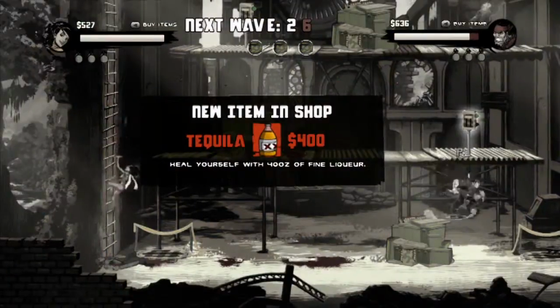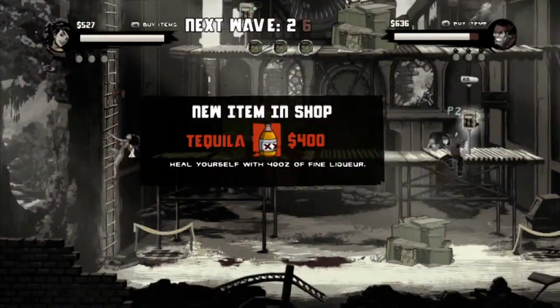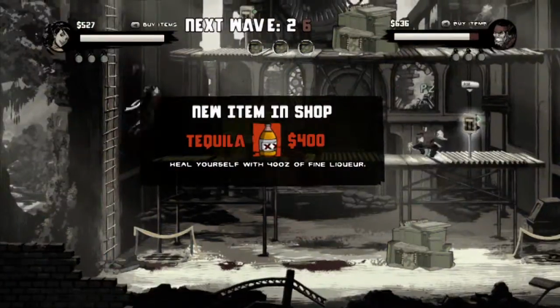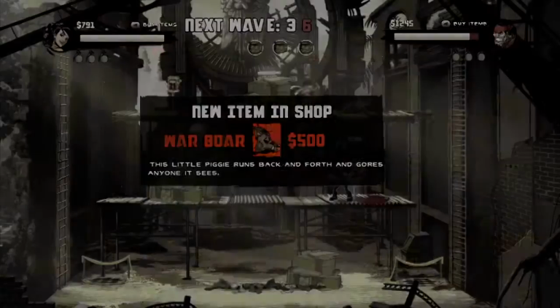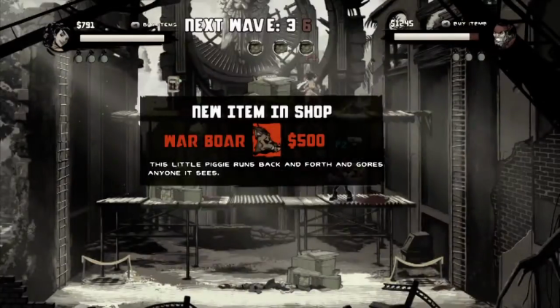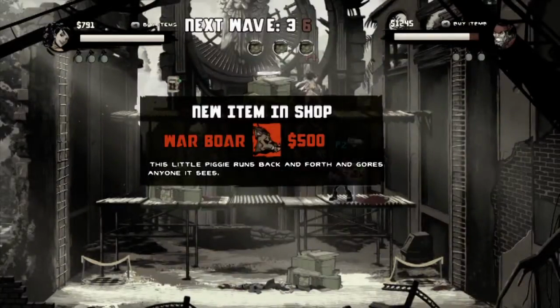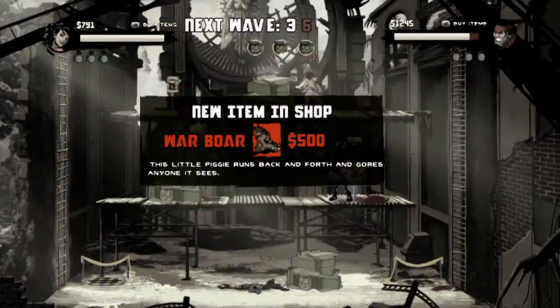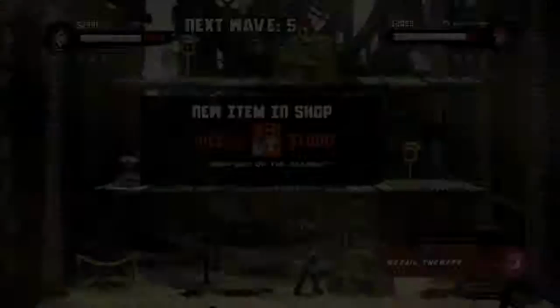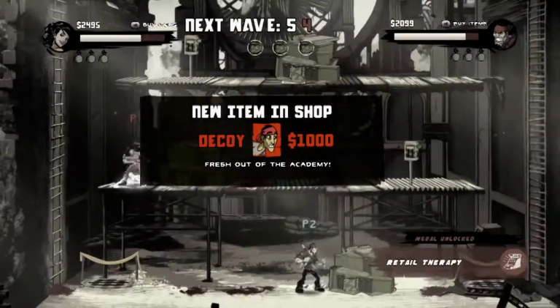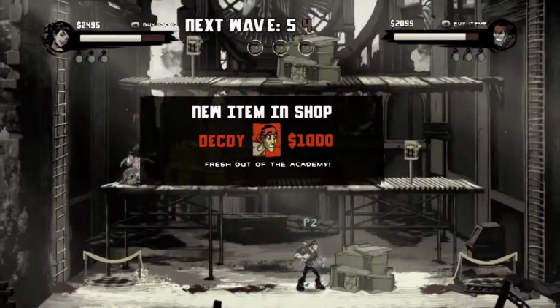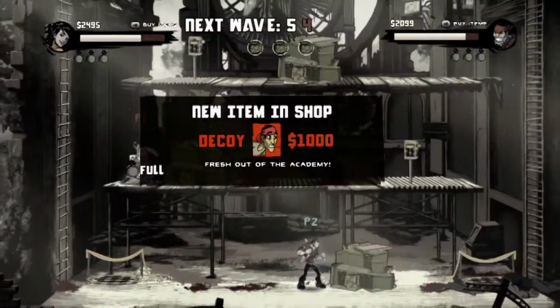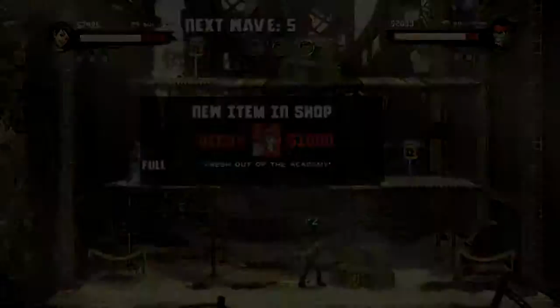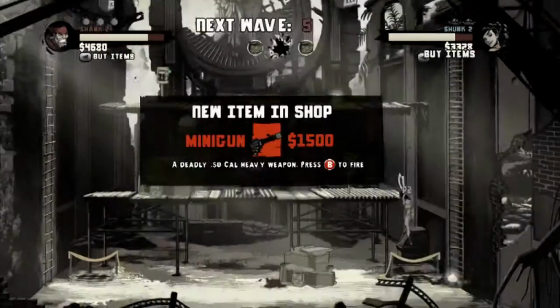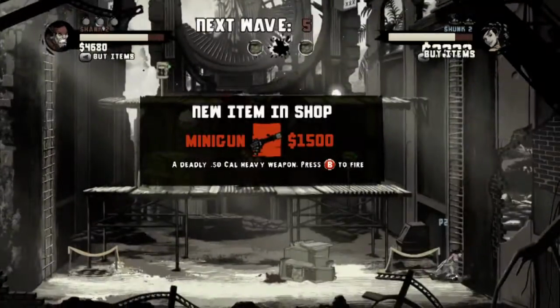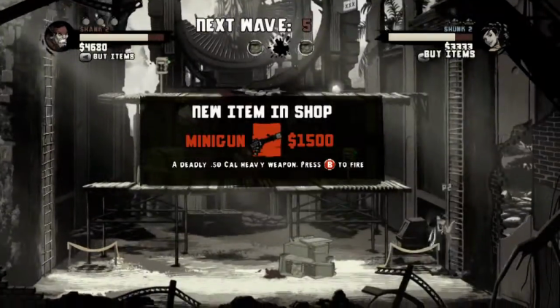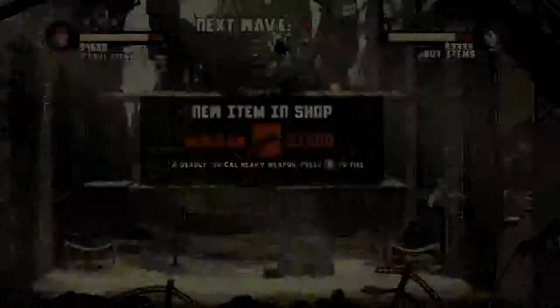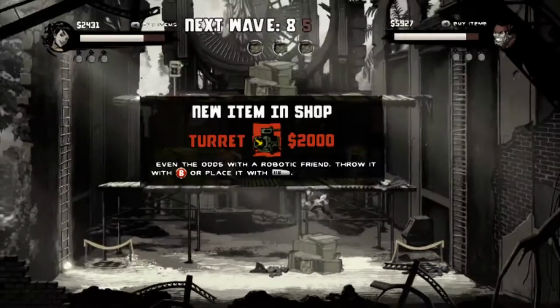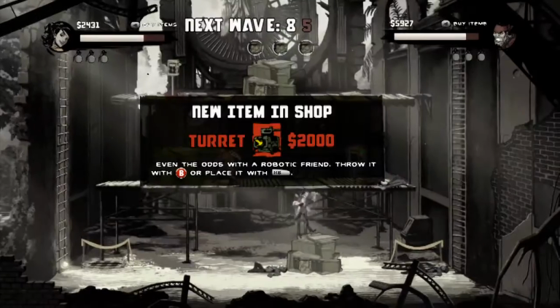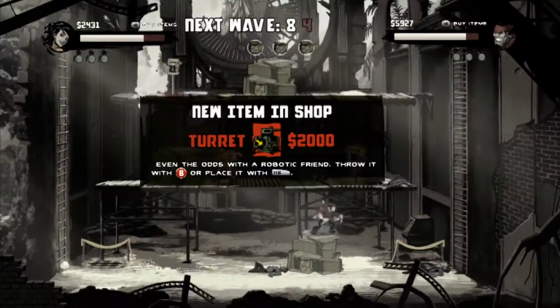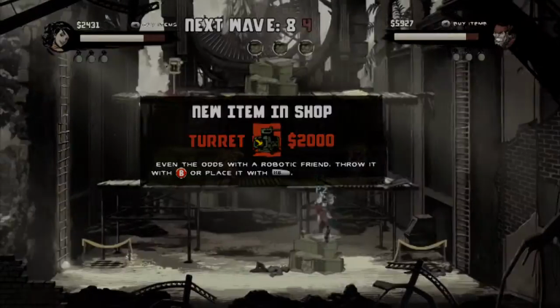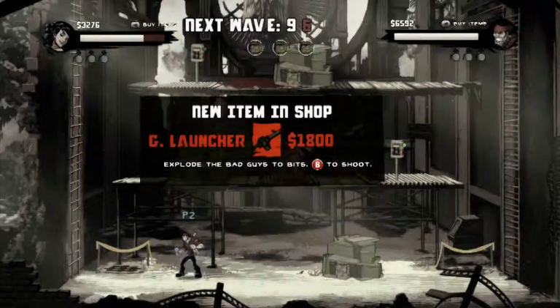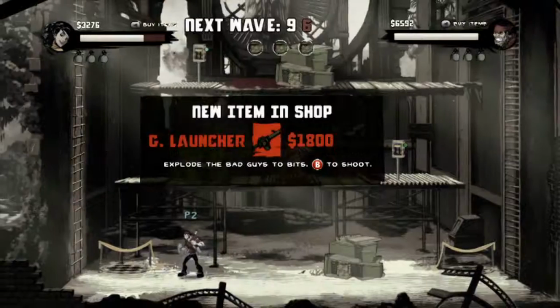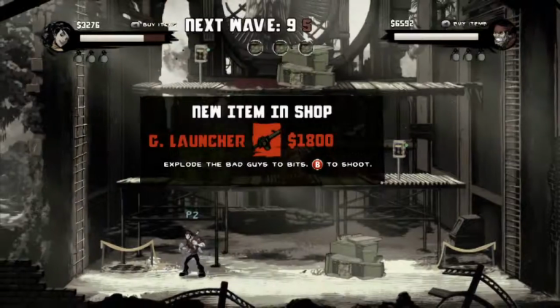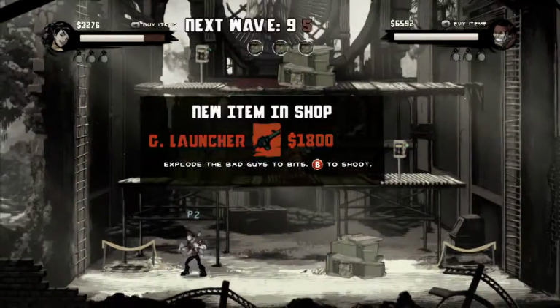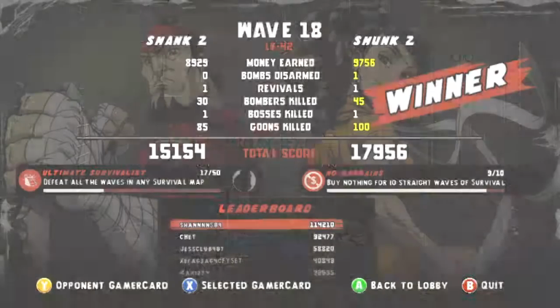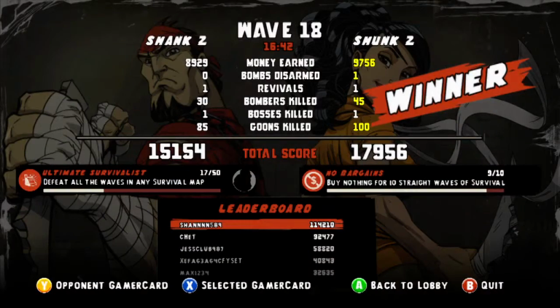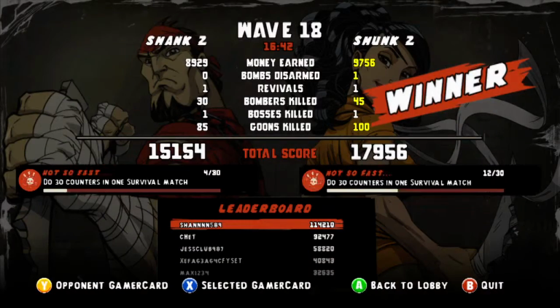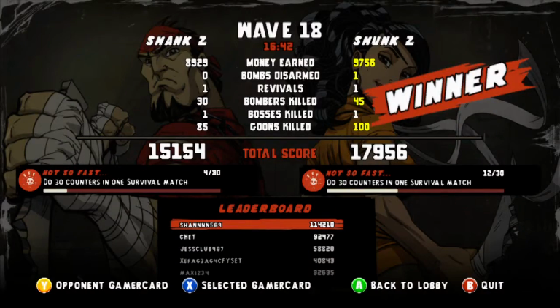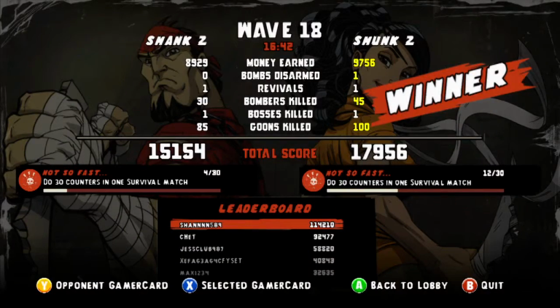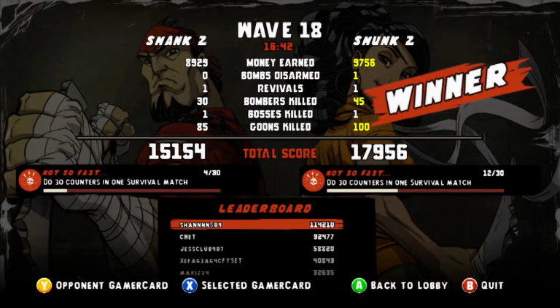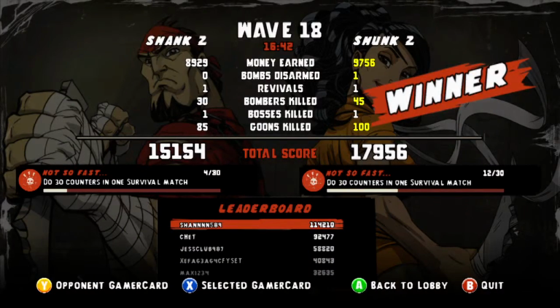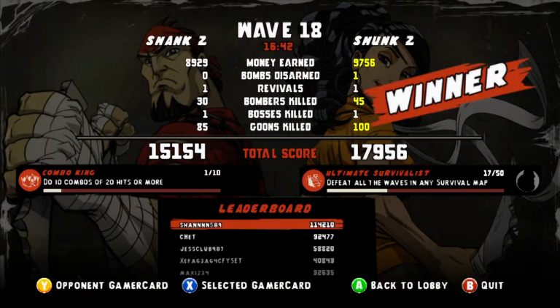Survive as many waves as possible. The better you do, the more reinforcements get unlocked. See how you rank online.